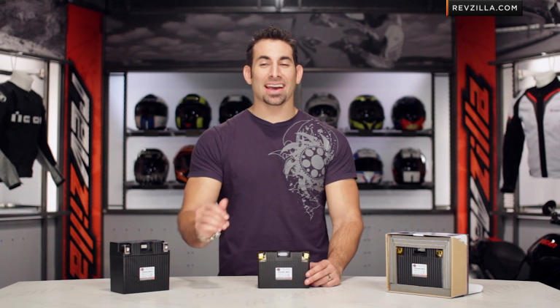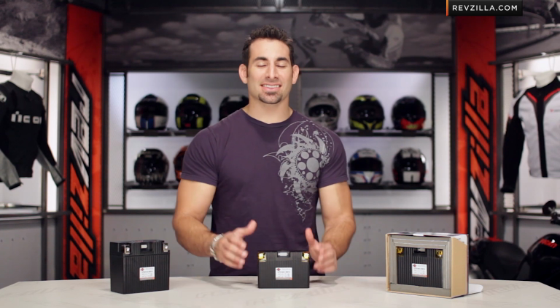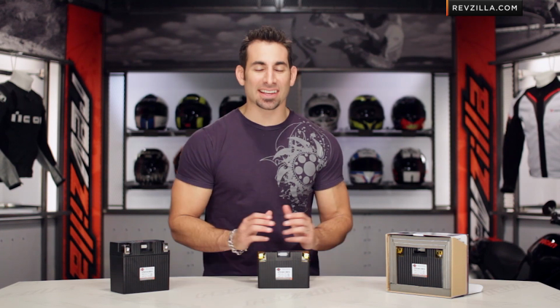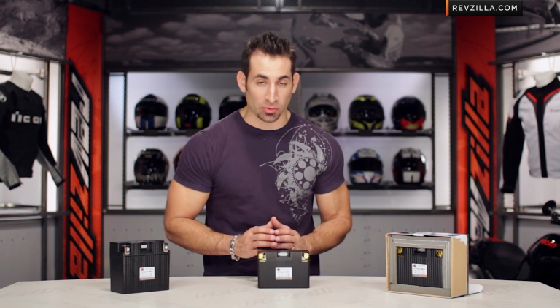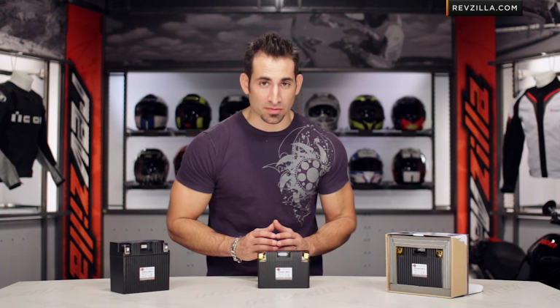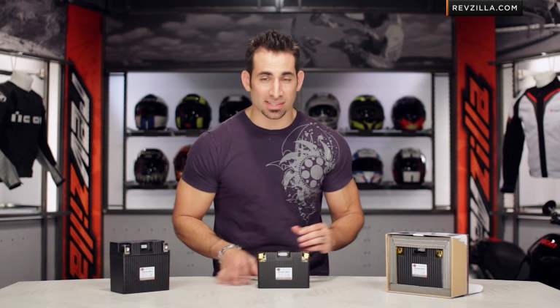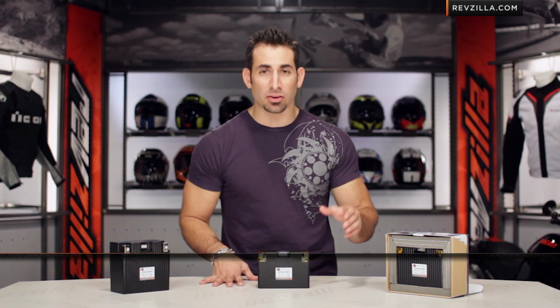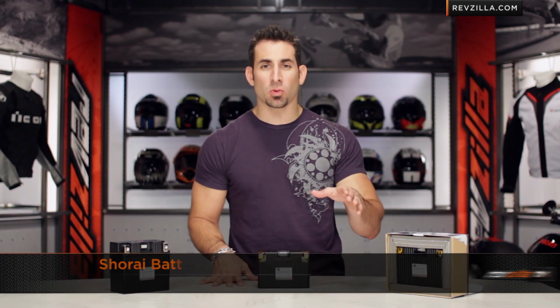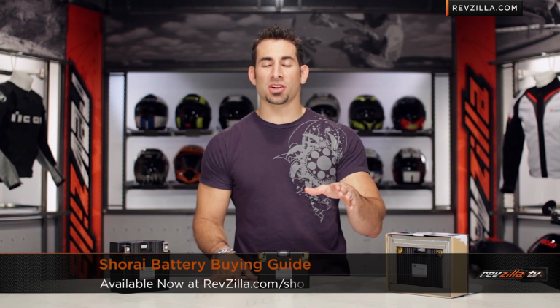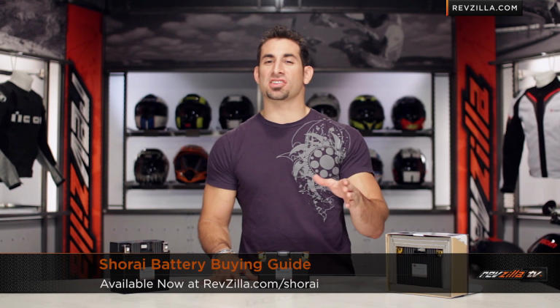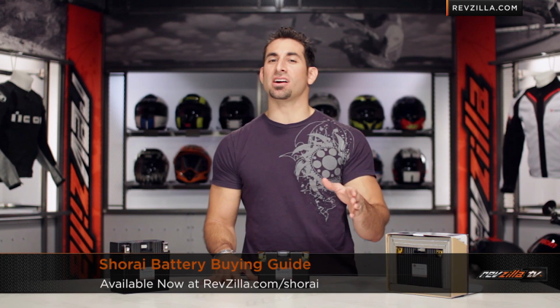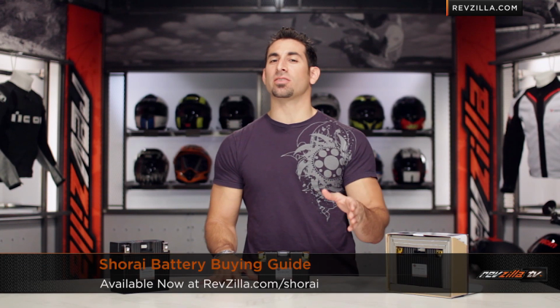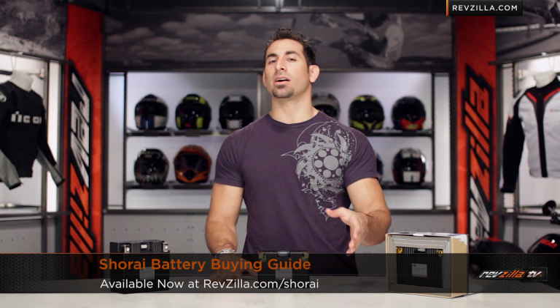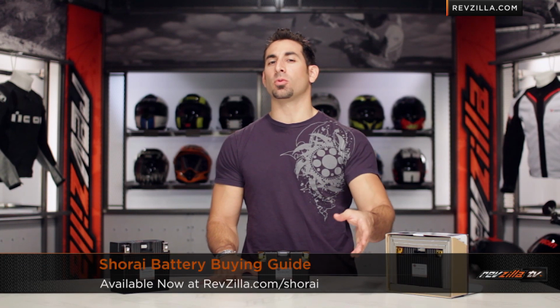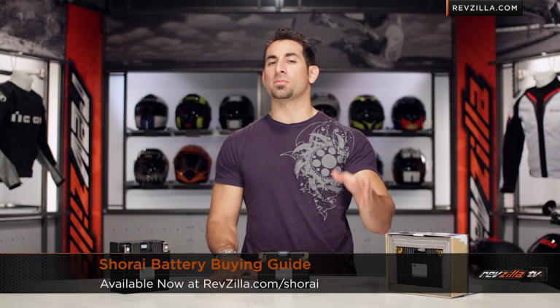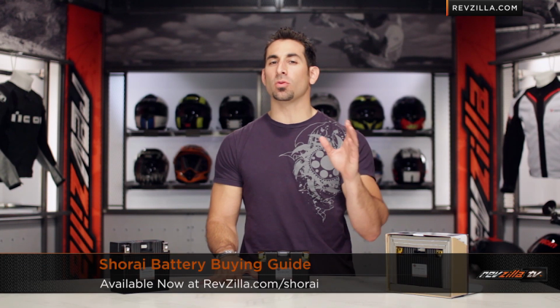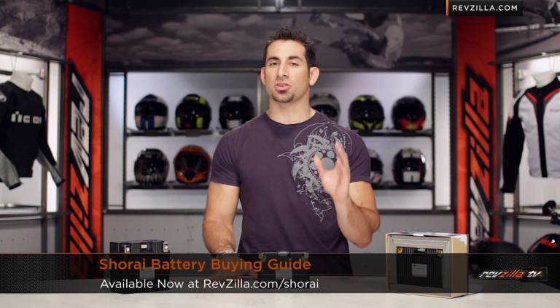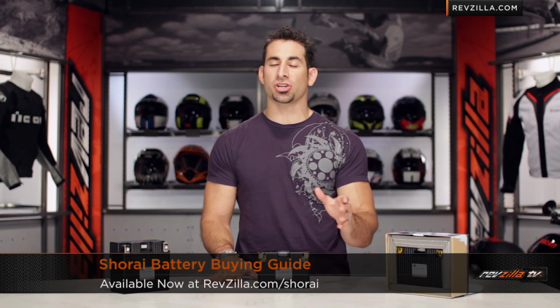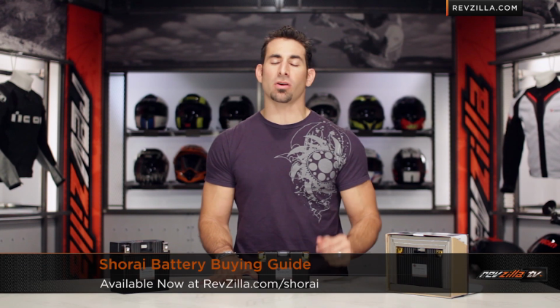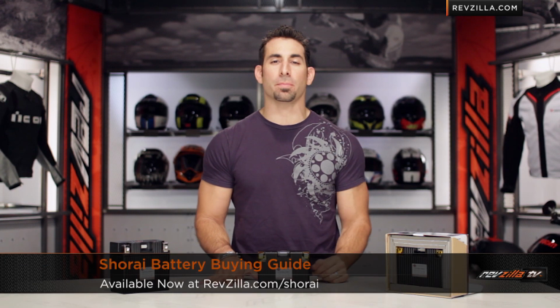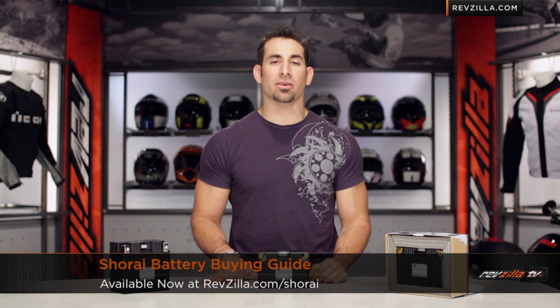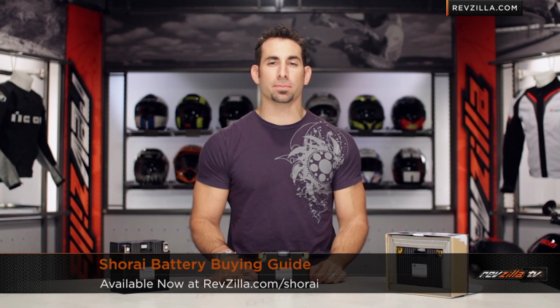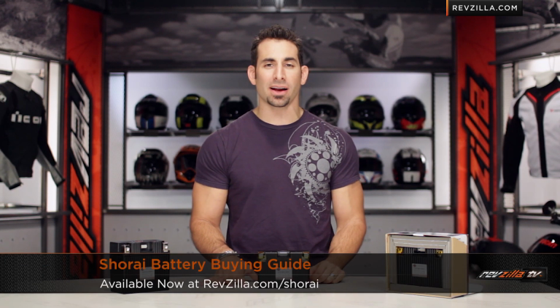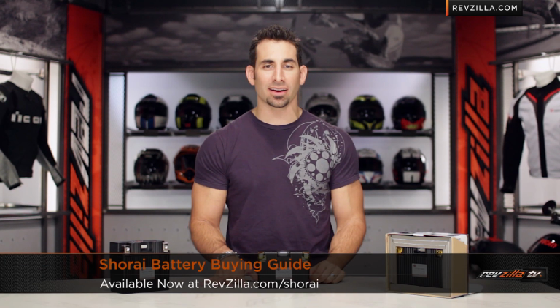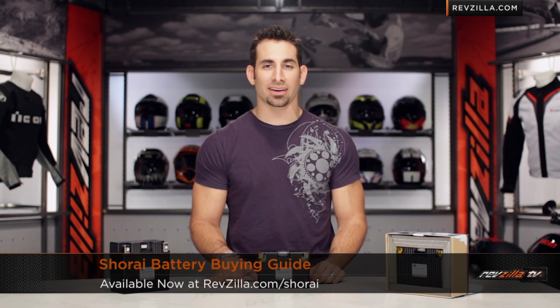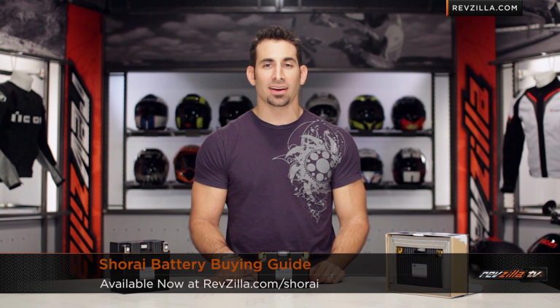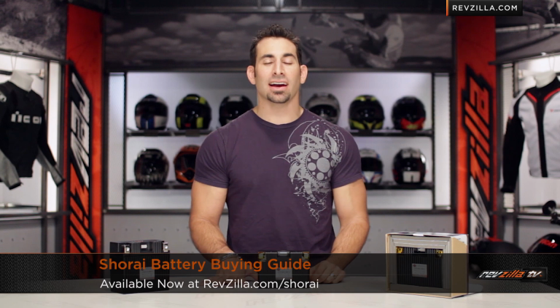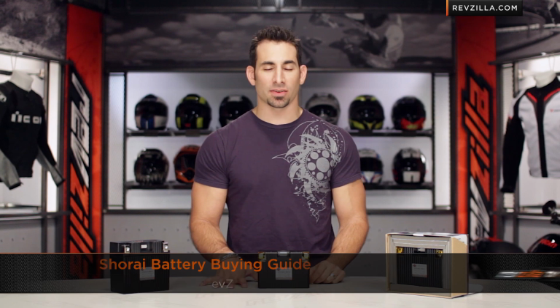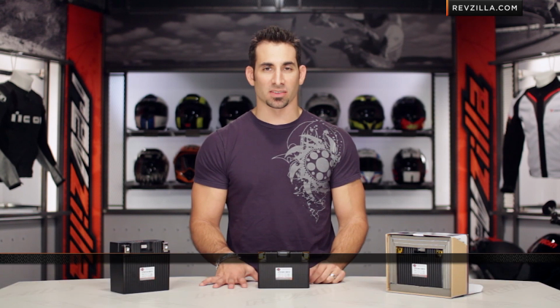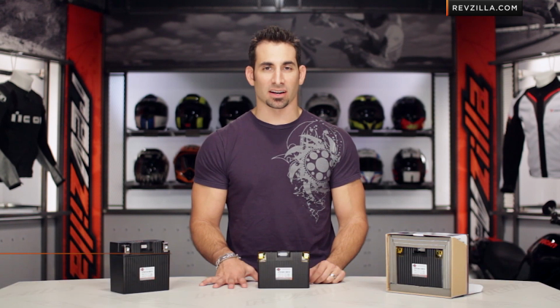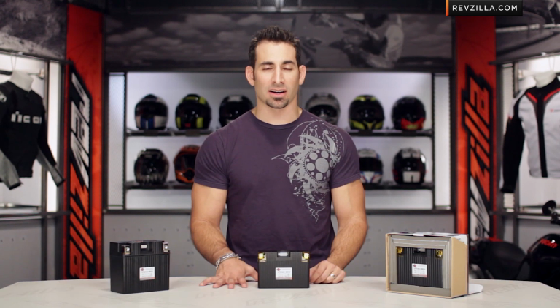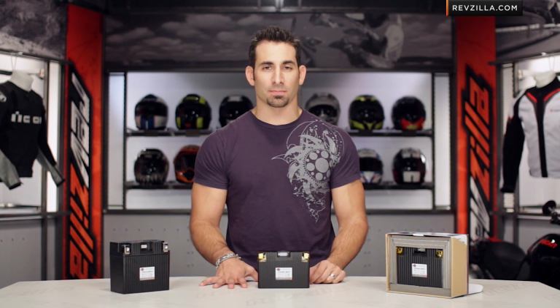Hey, this is Anthony with RevZilla TV, where you can watch, decide, and ride. Welcome to our Shorai battery buying guide at RevZilla.com.